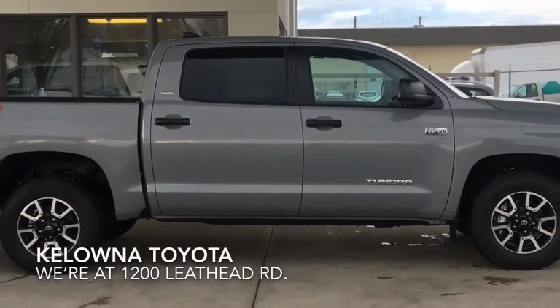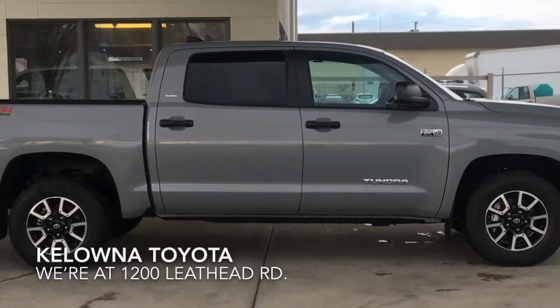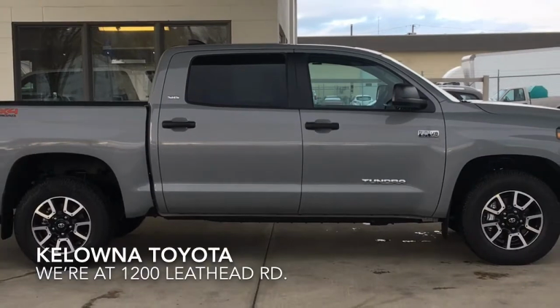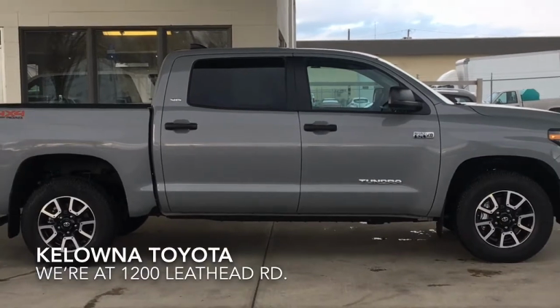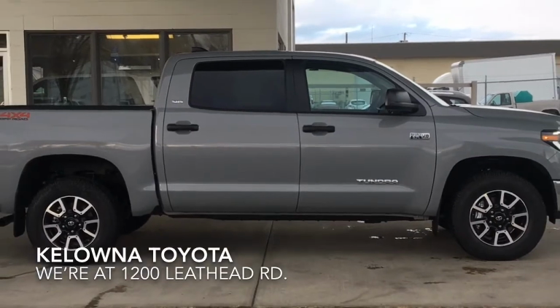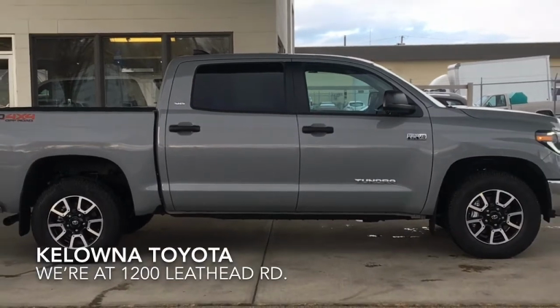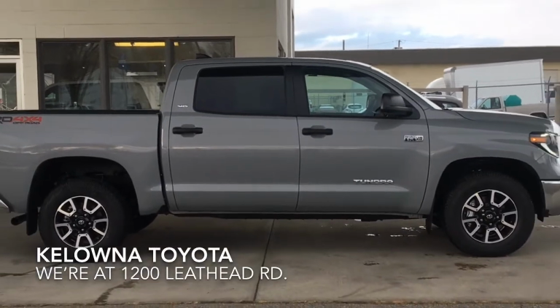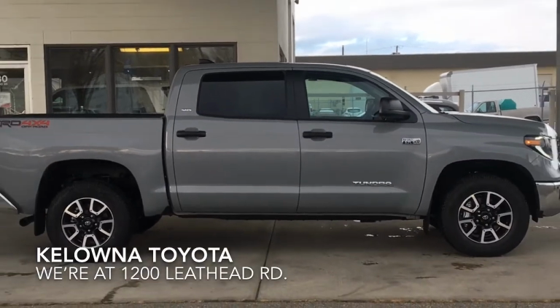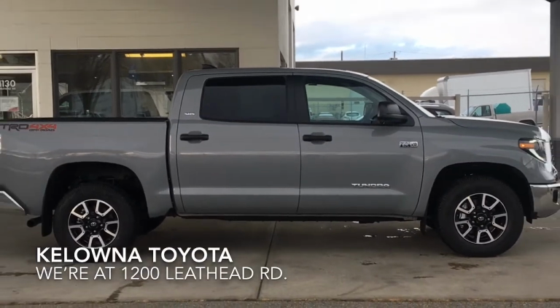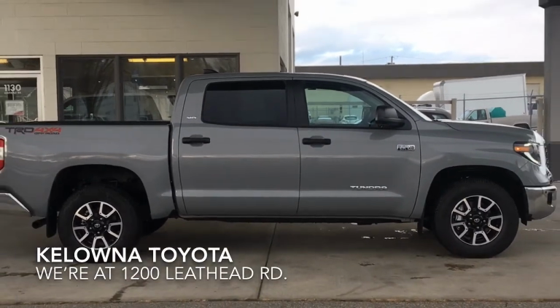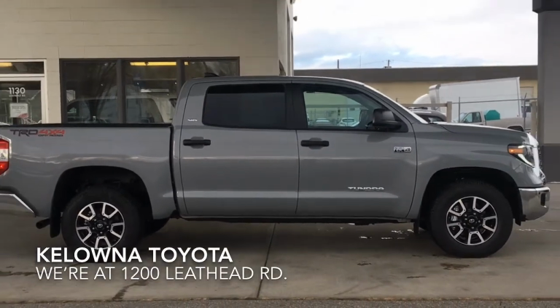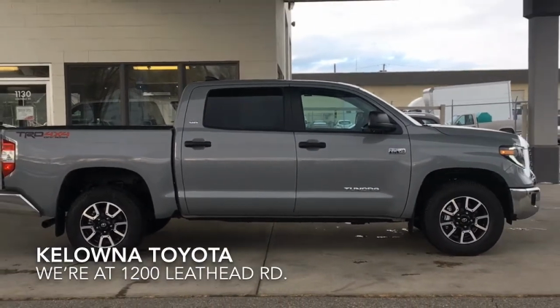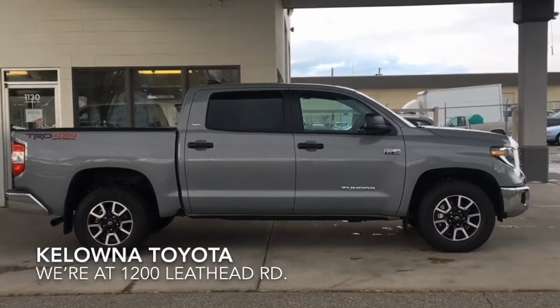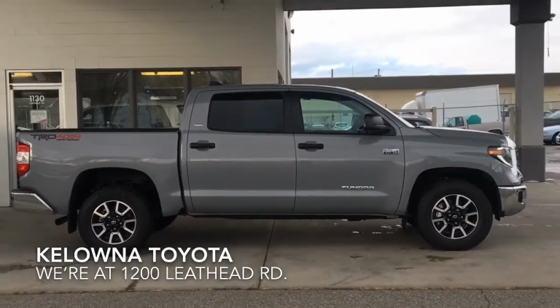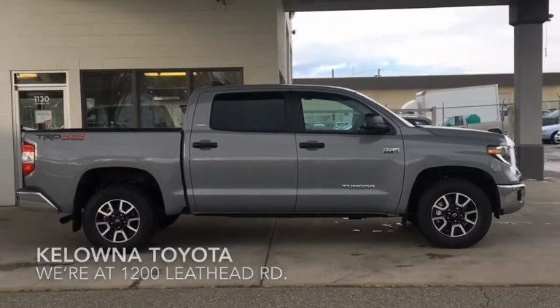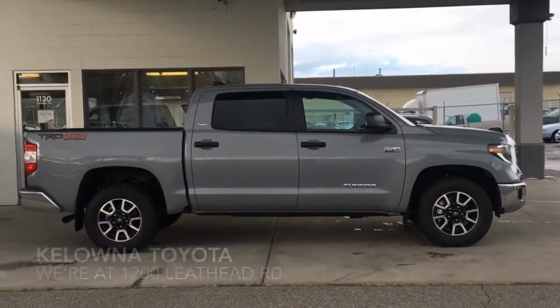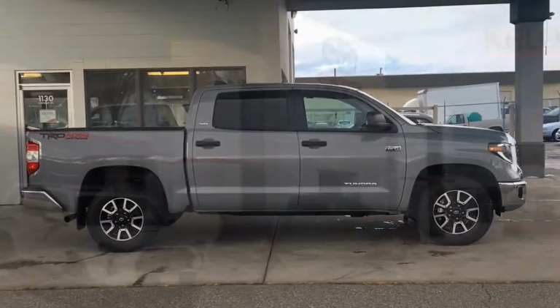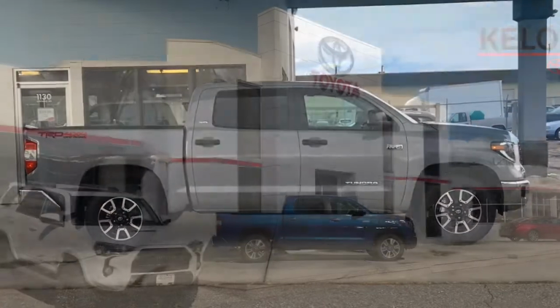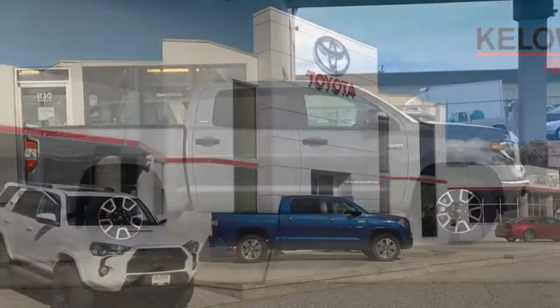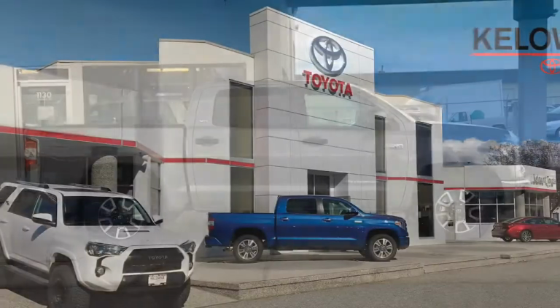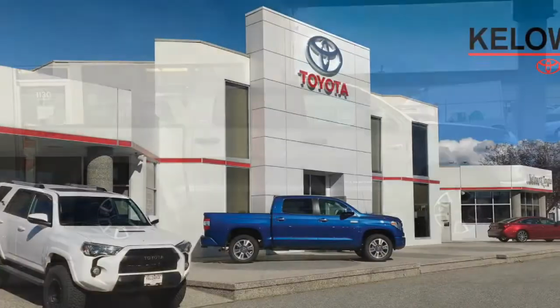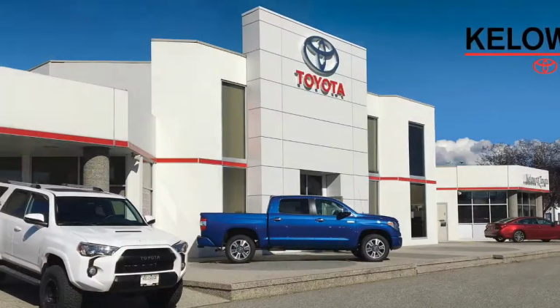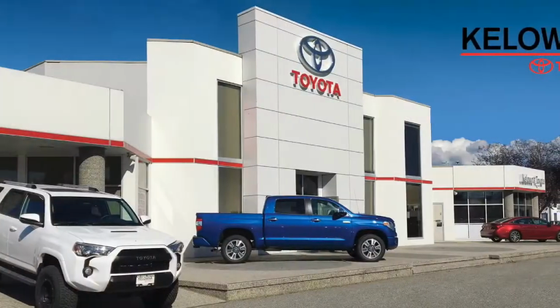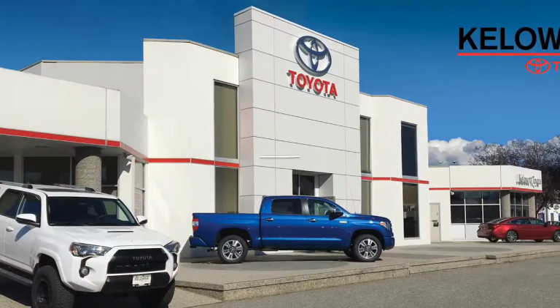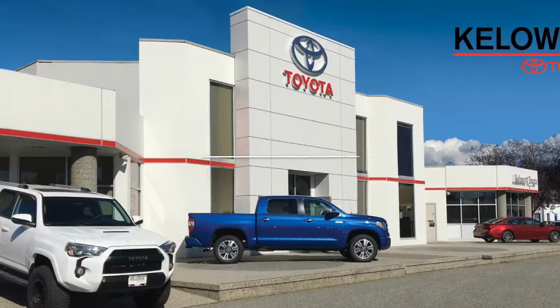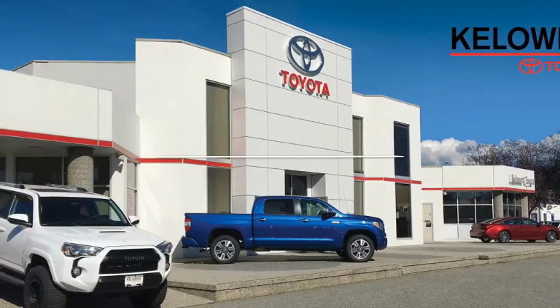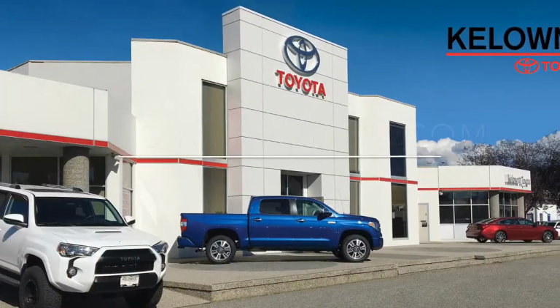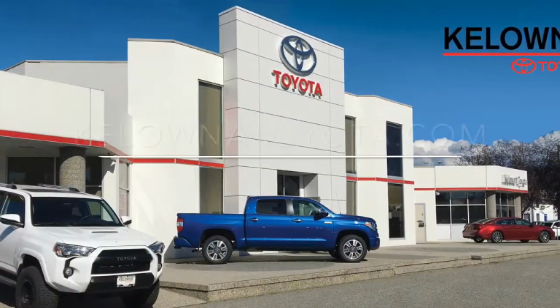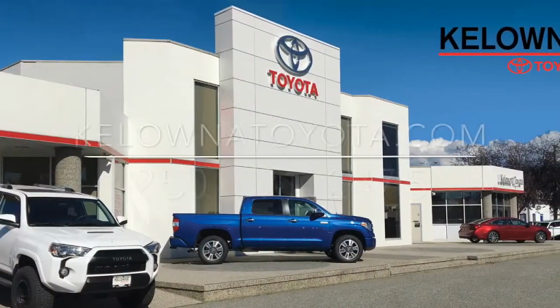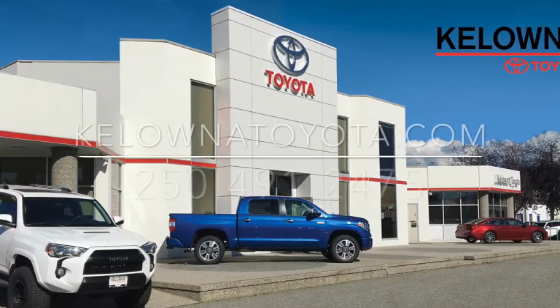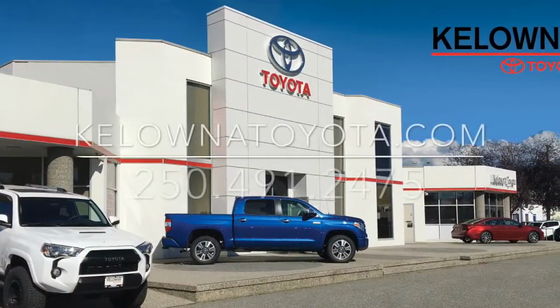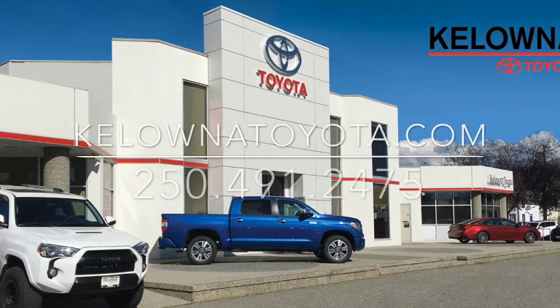Call today to book your test drive or stop by for a look. We're located at 1200 Leathead Road in Kelowna.